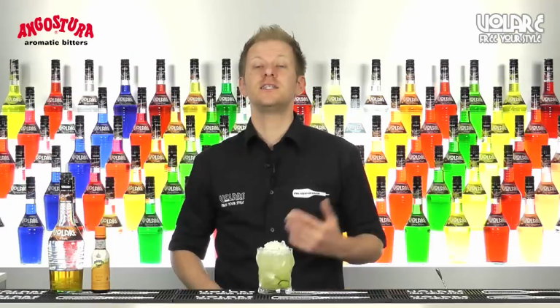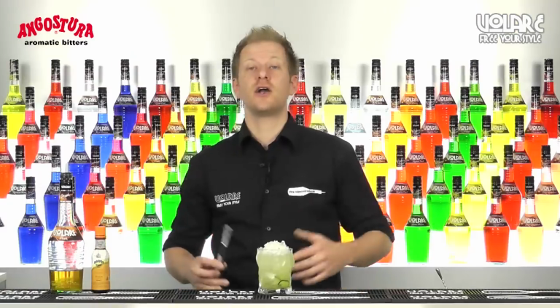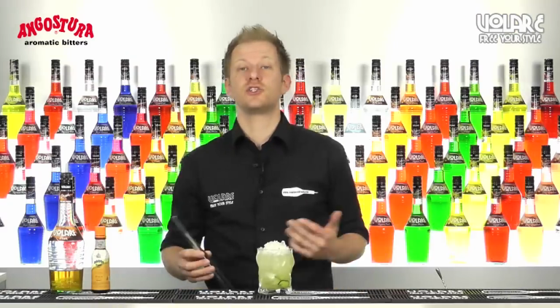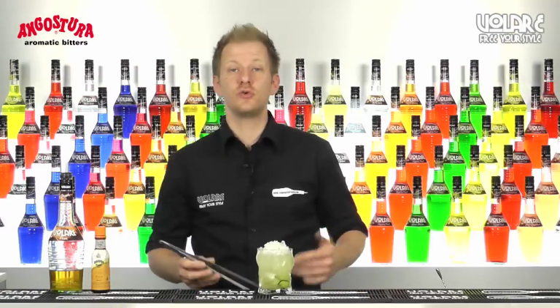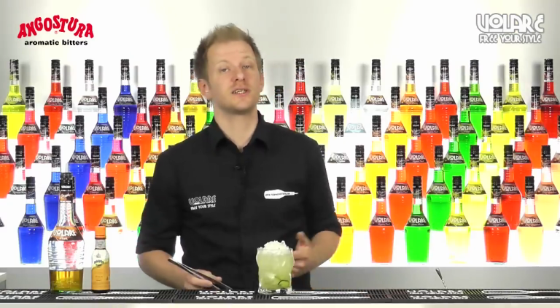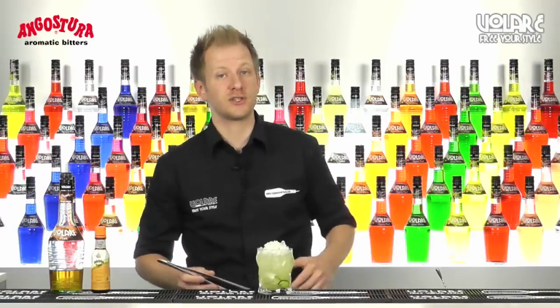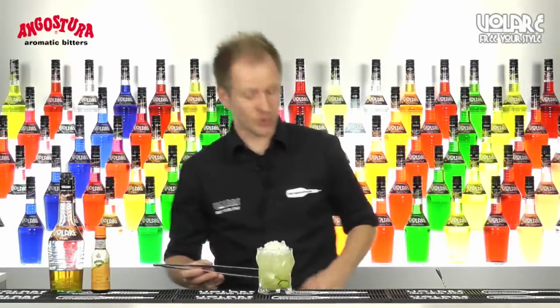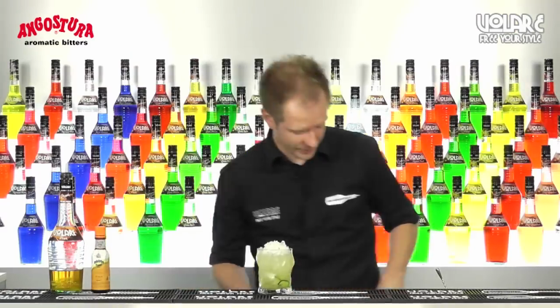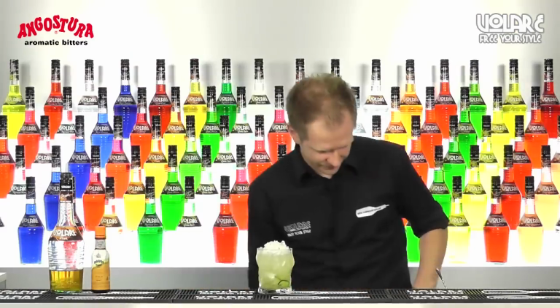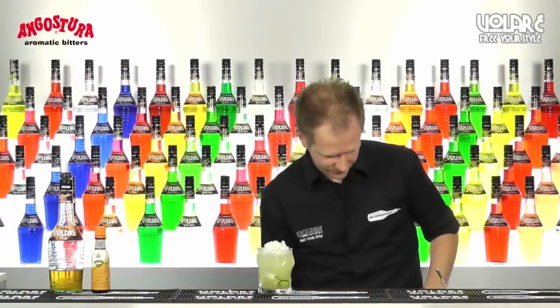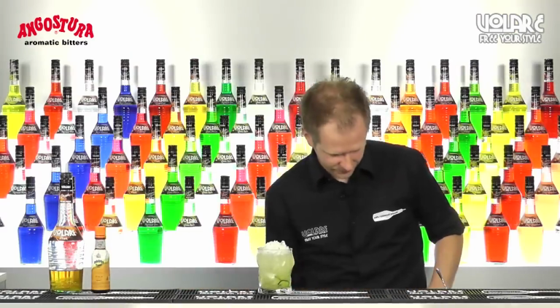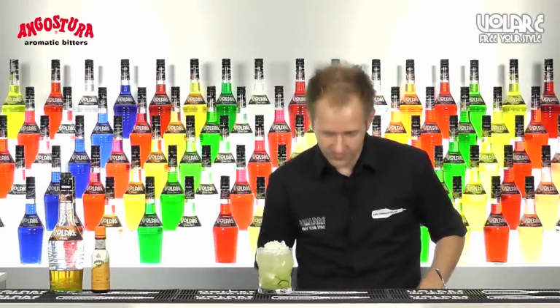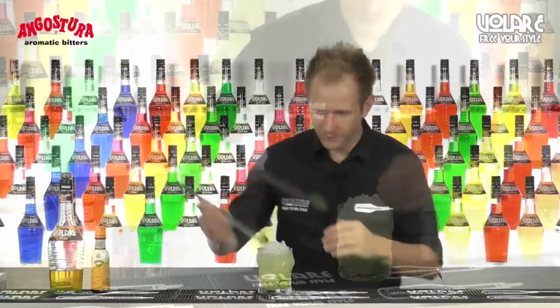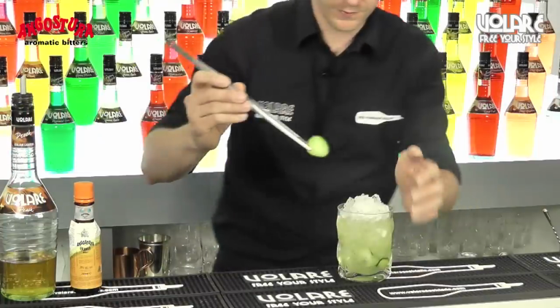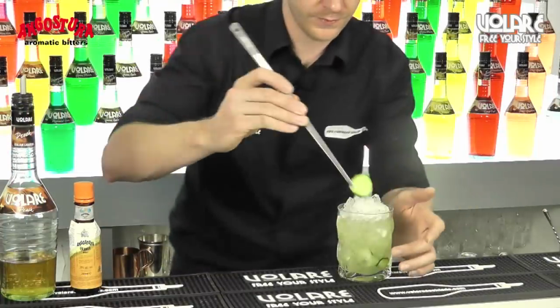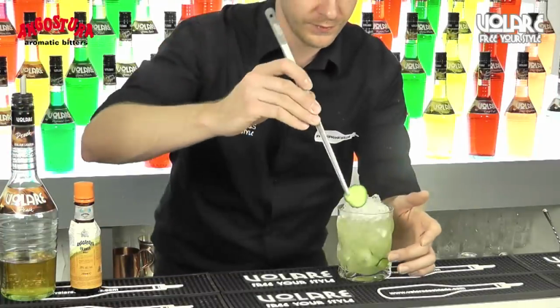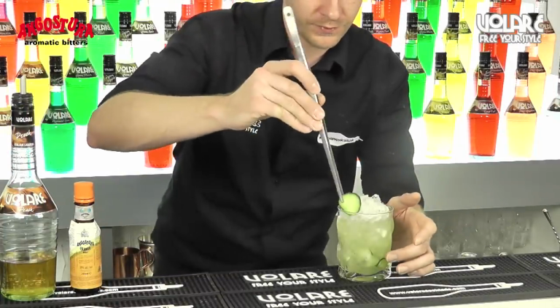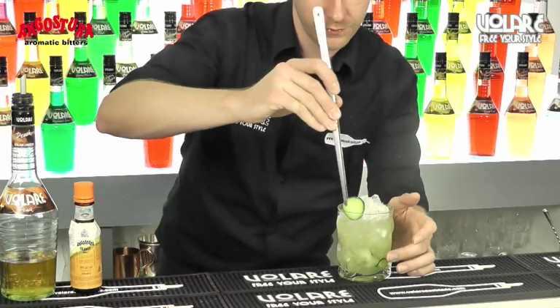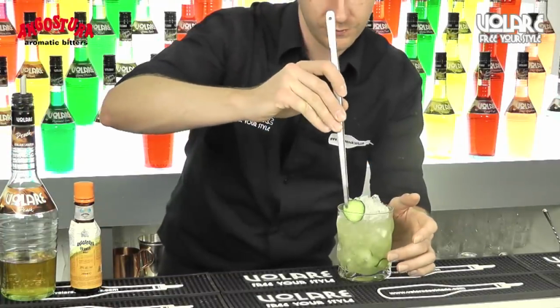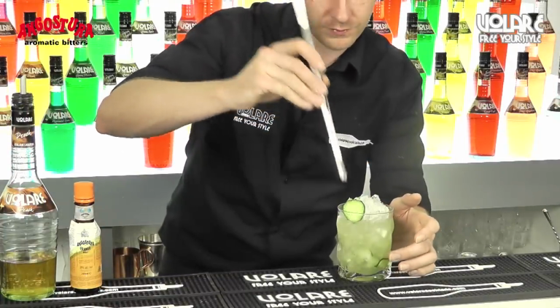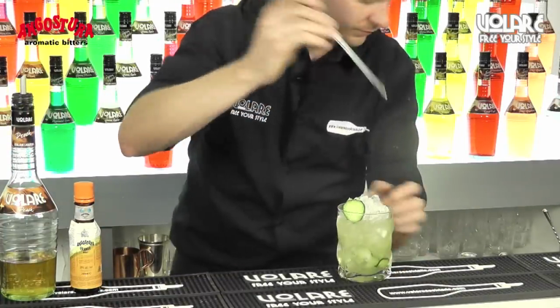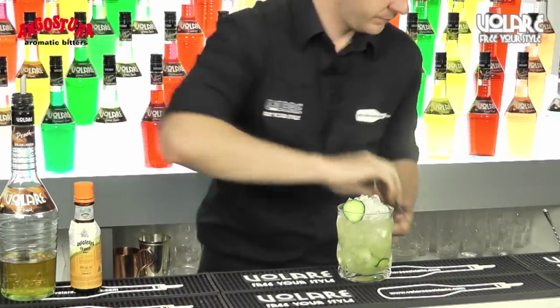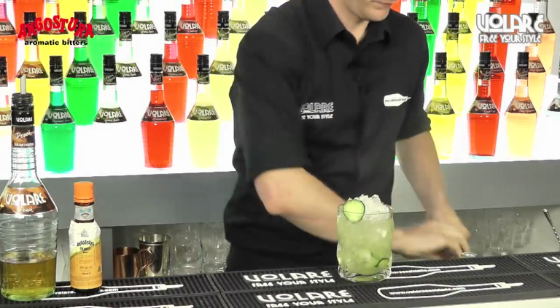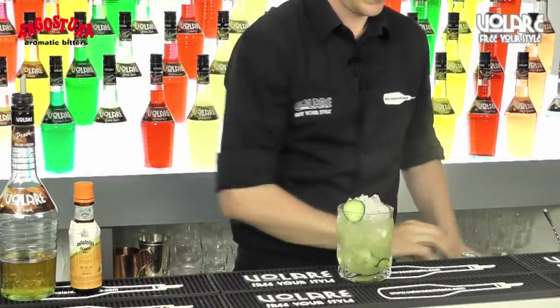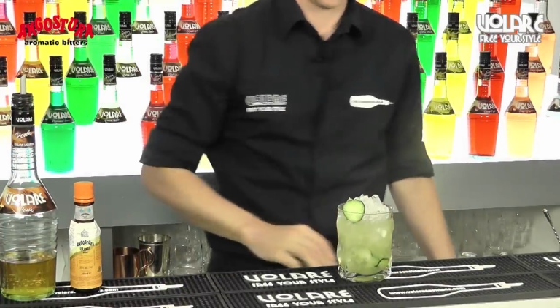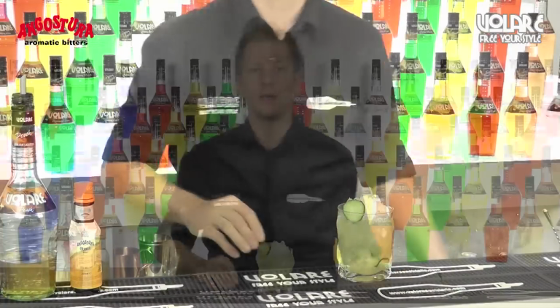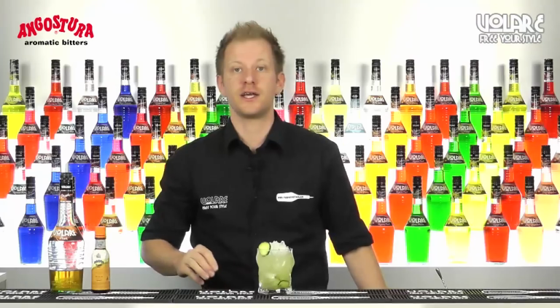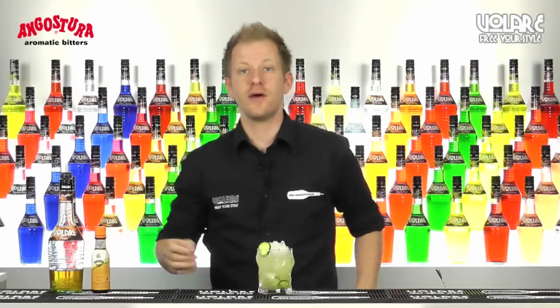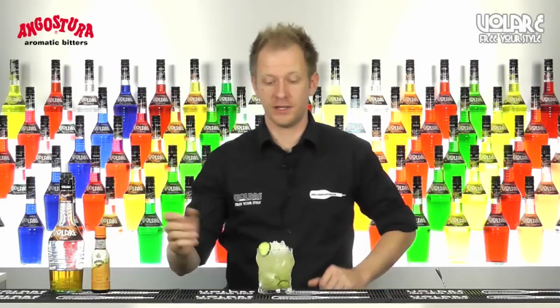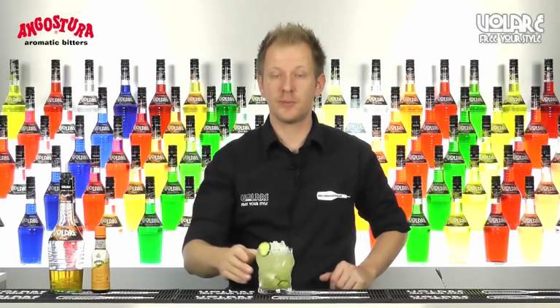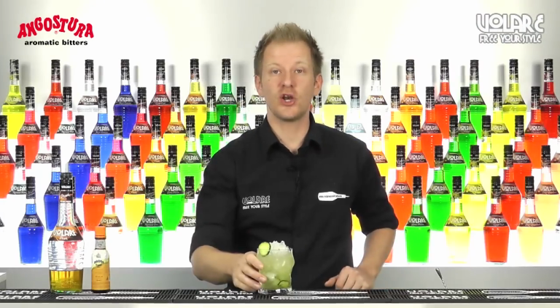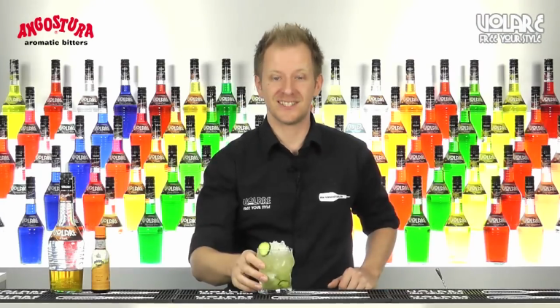Easy garnish as usual — a slice of cucumber. And here you have it: Summer Collins.